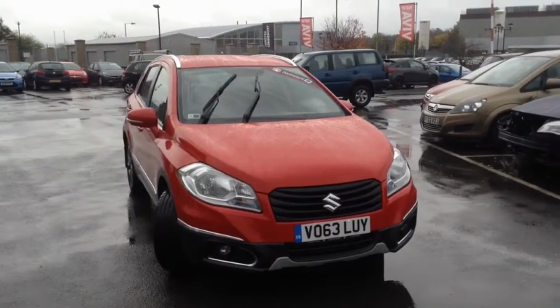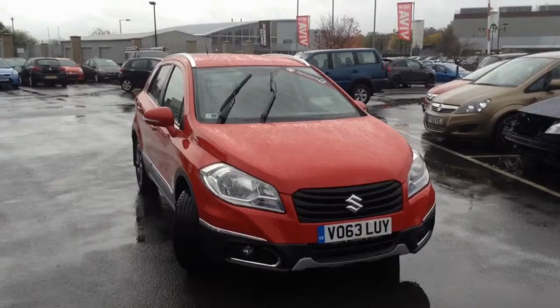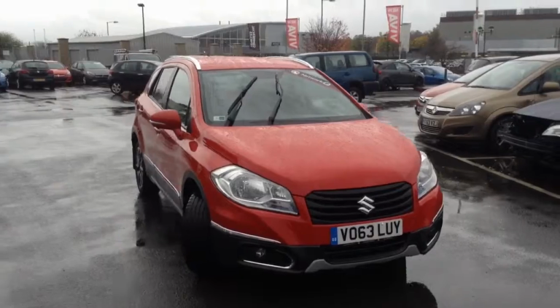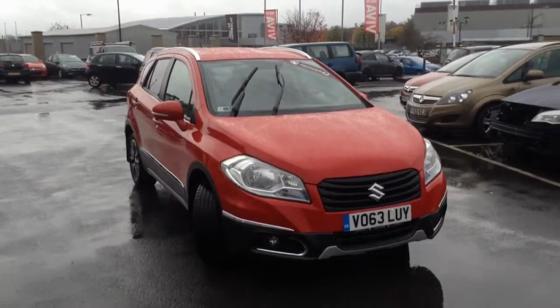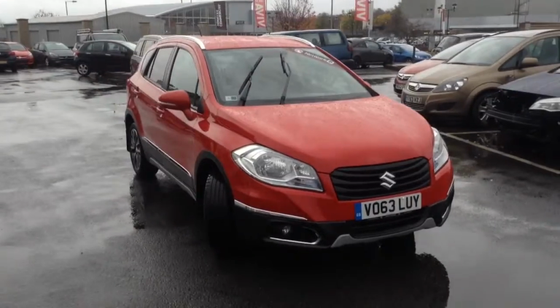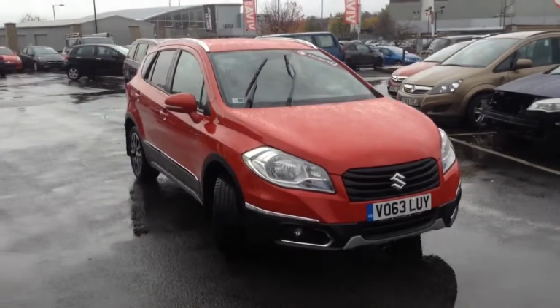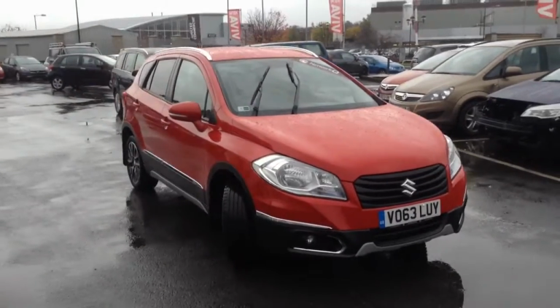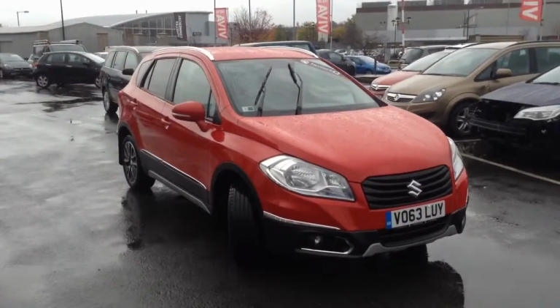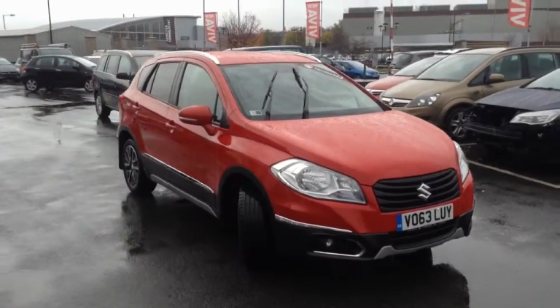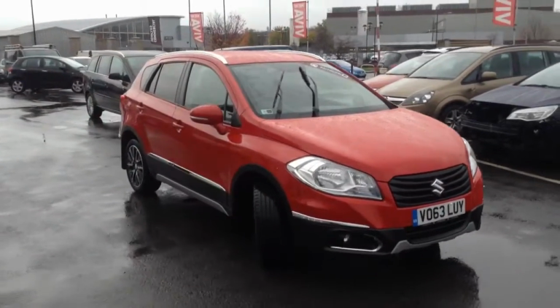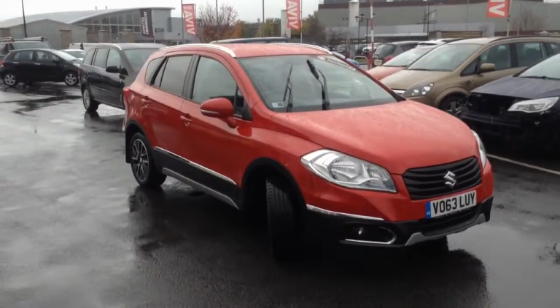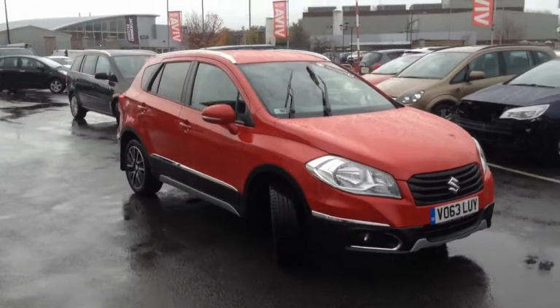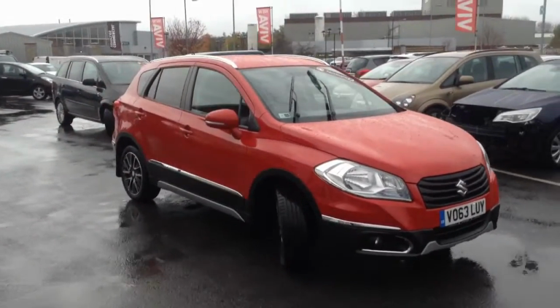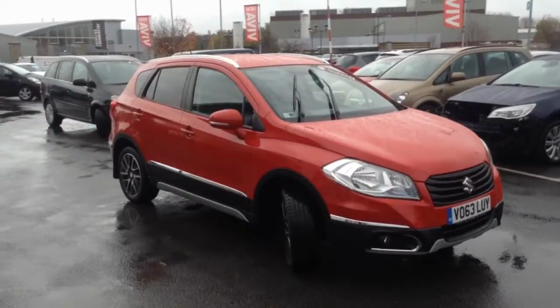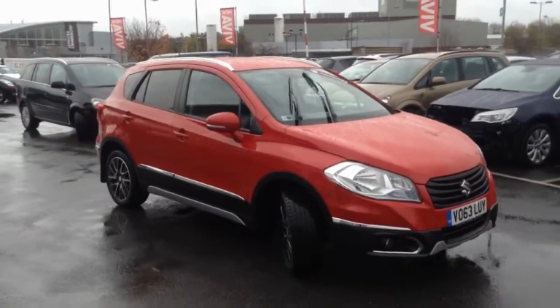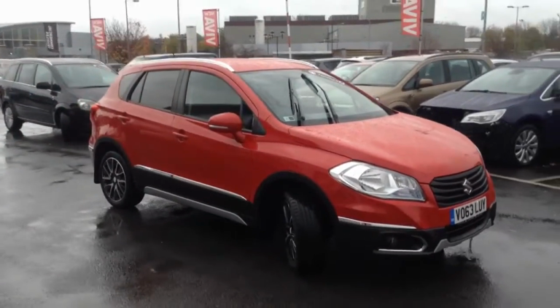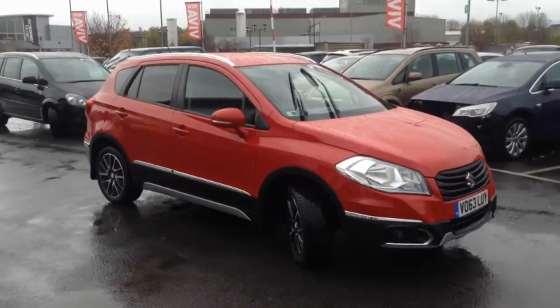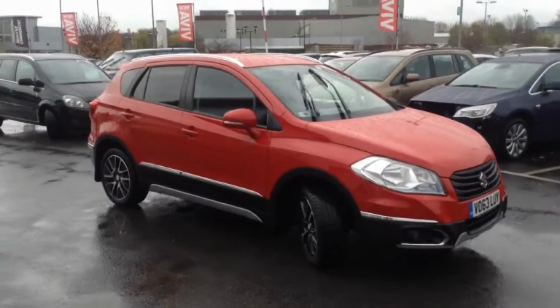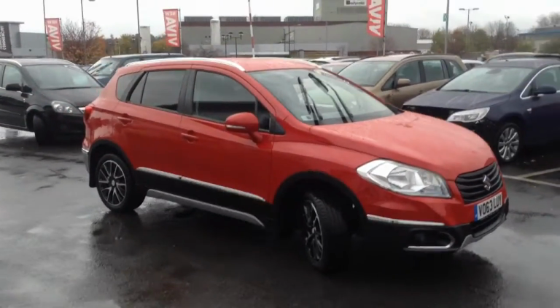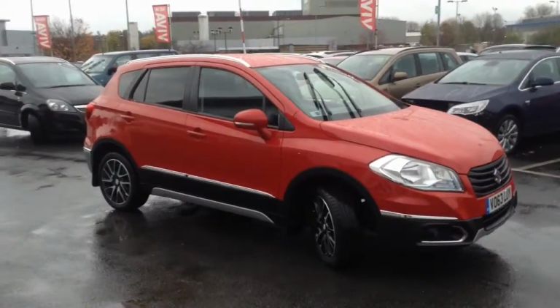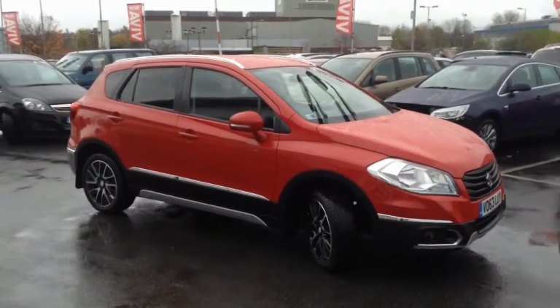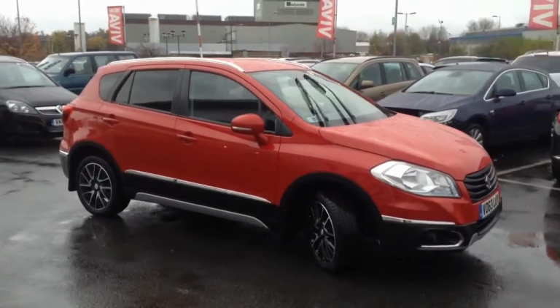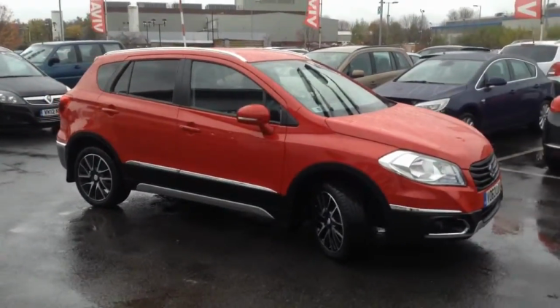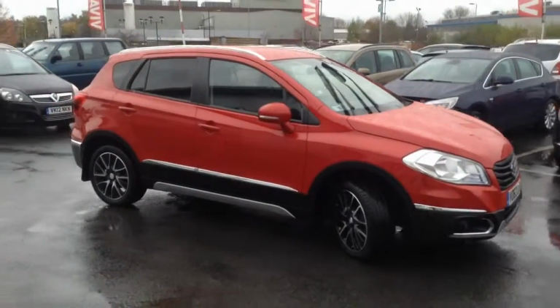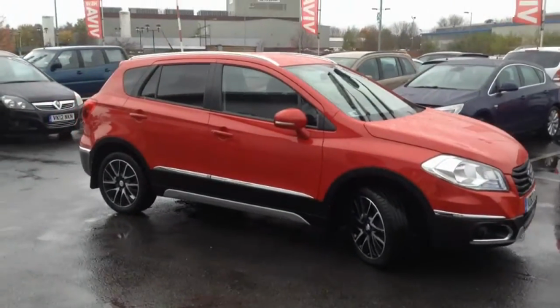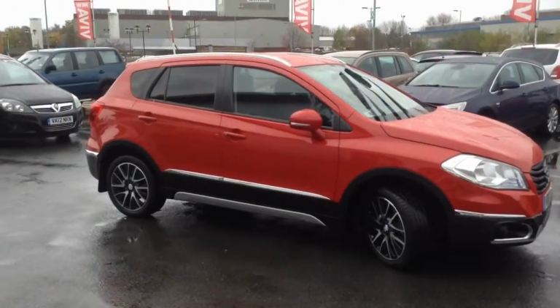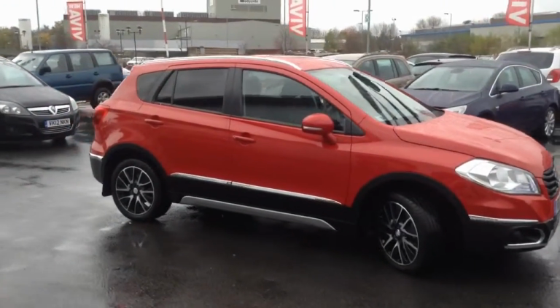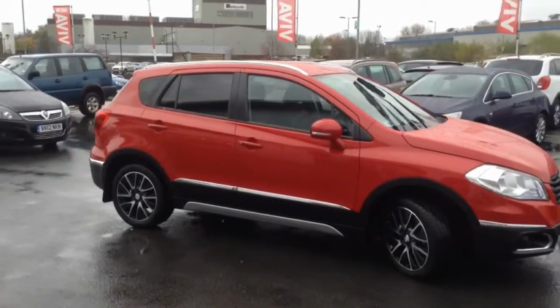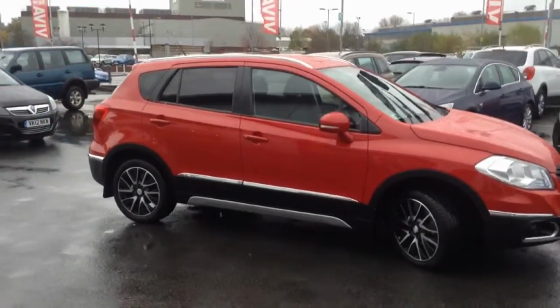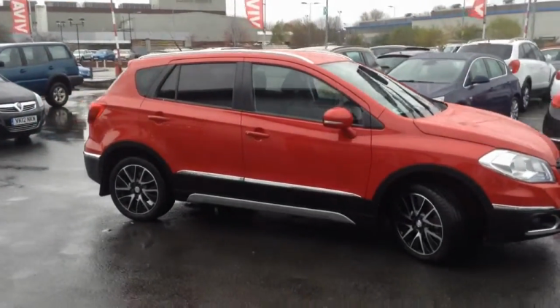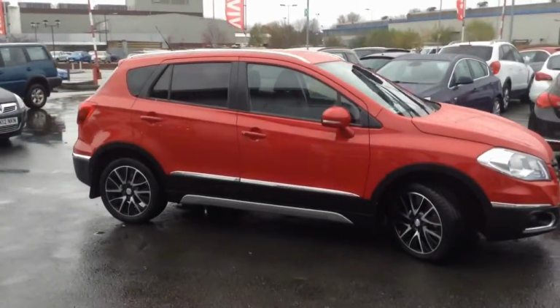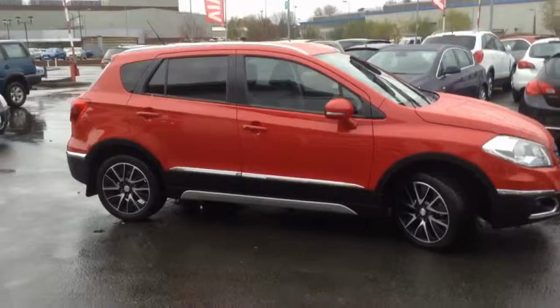Welcome to Bayliss. This vehicle is a red Suzuki SX4 S-Cross.